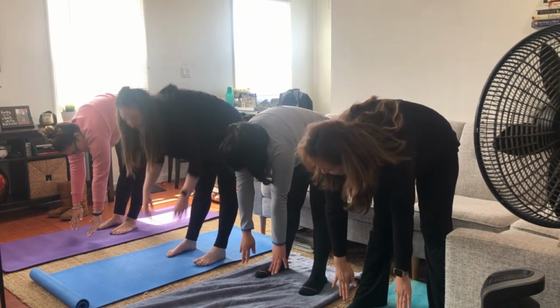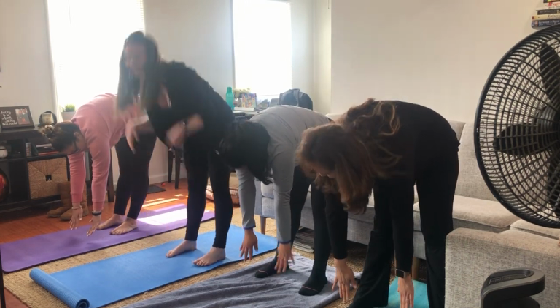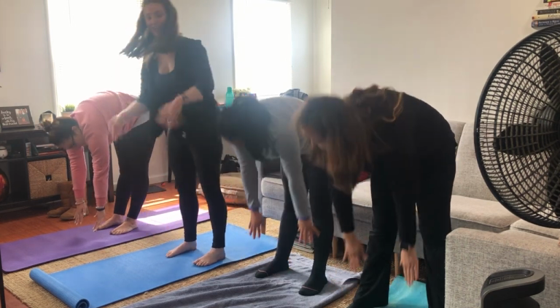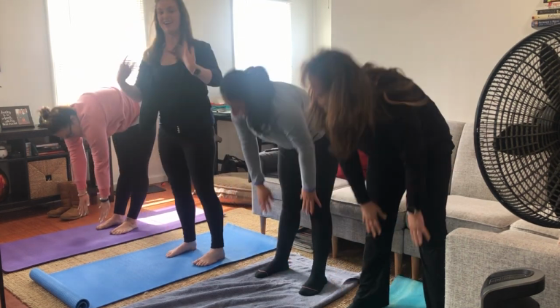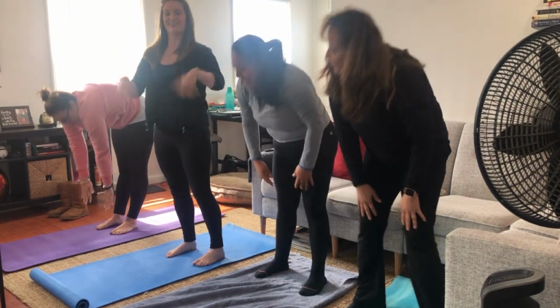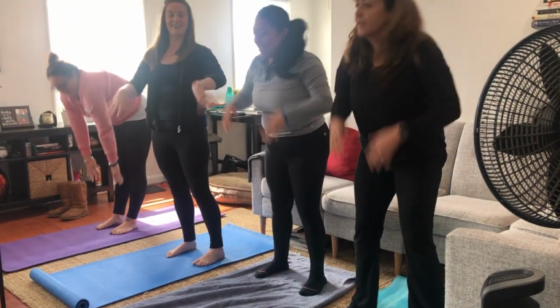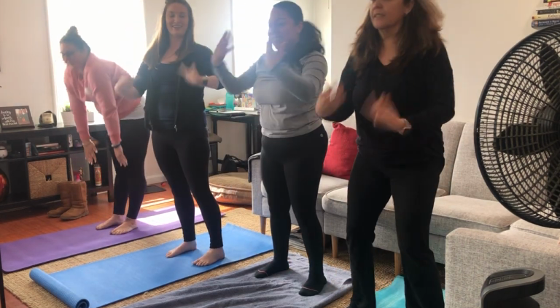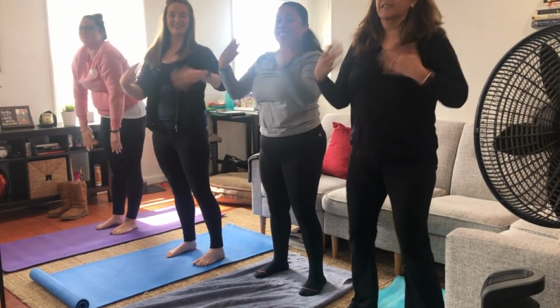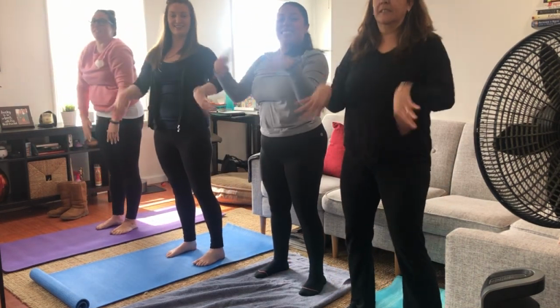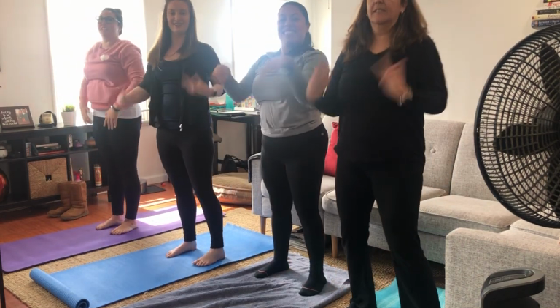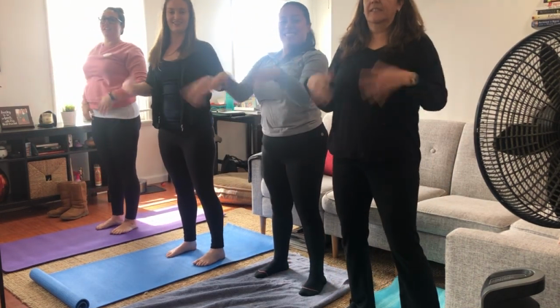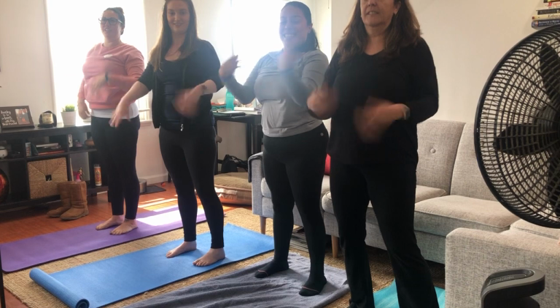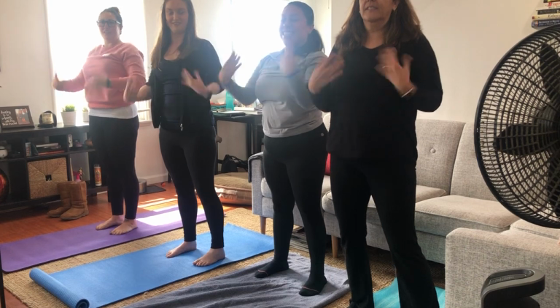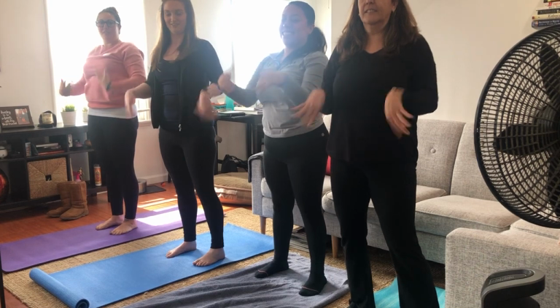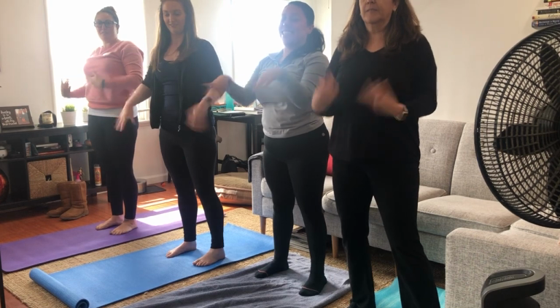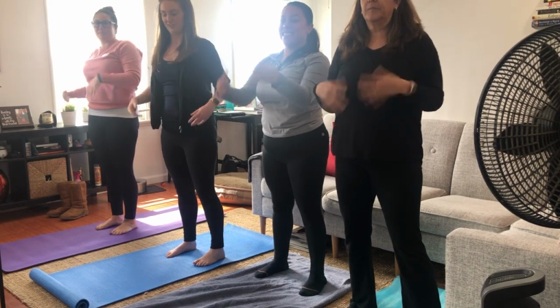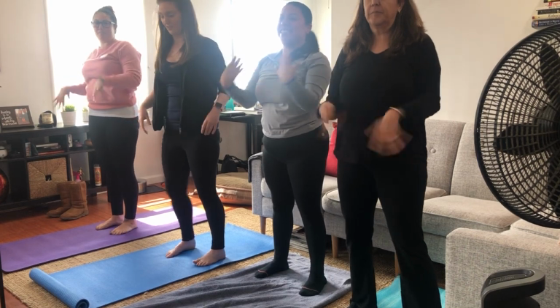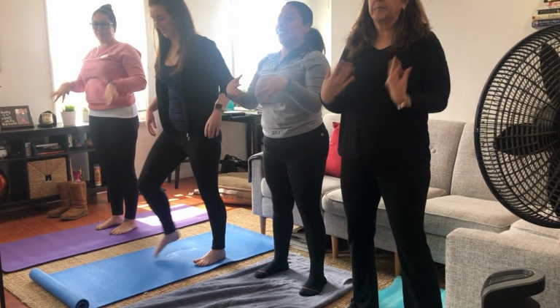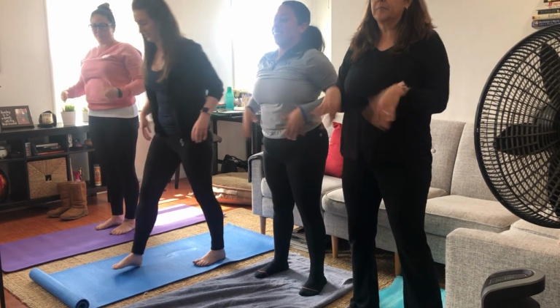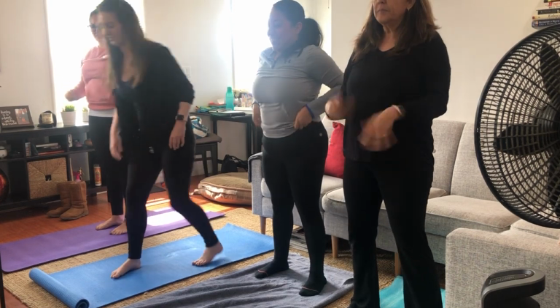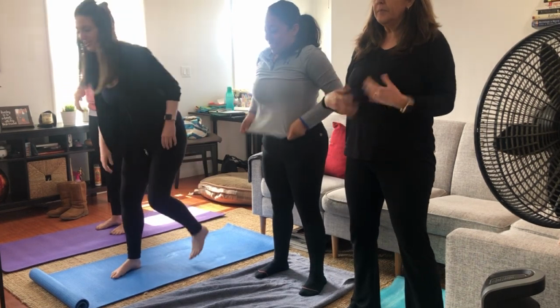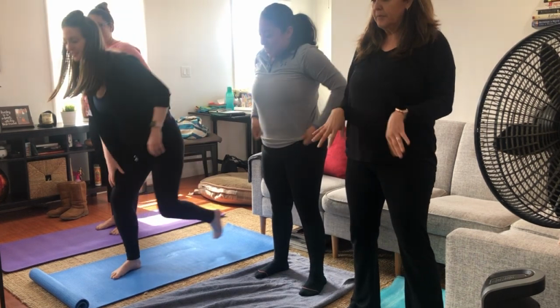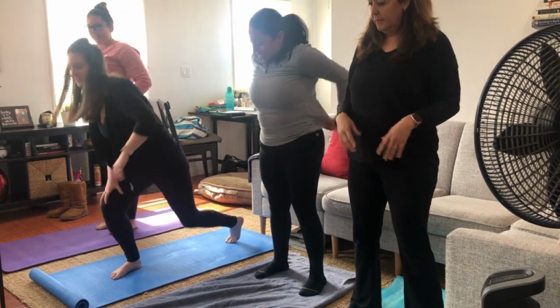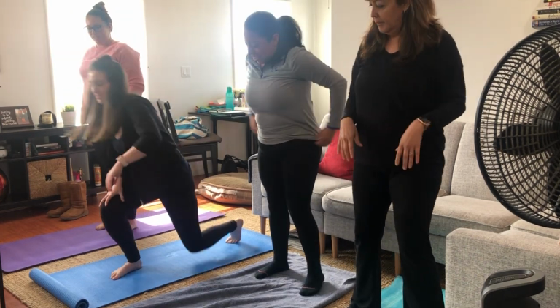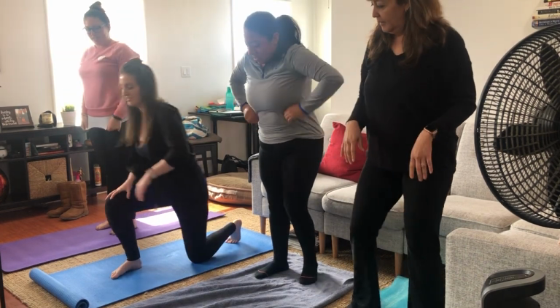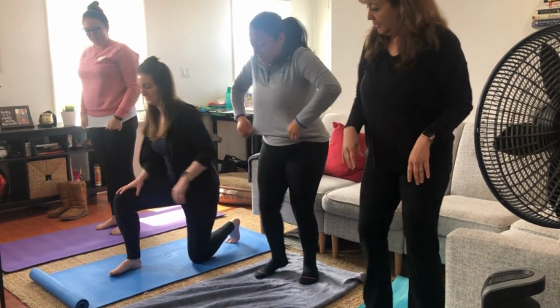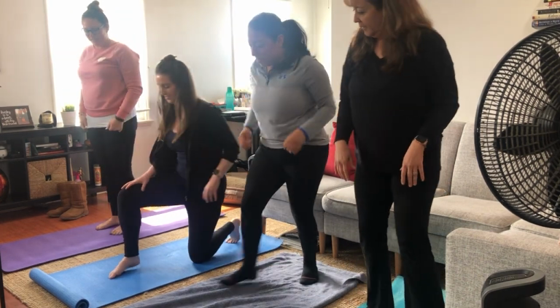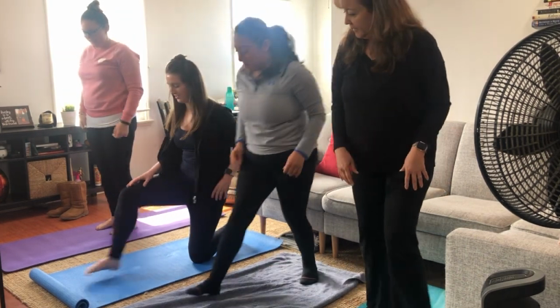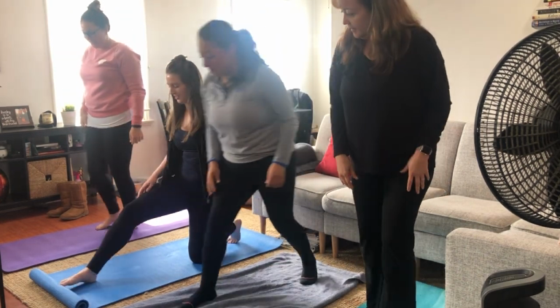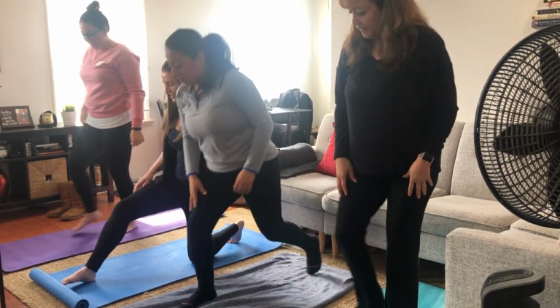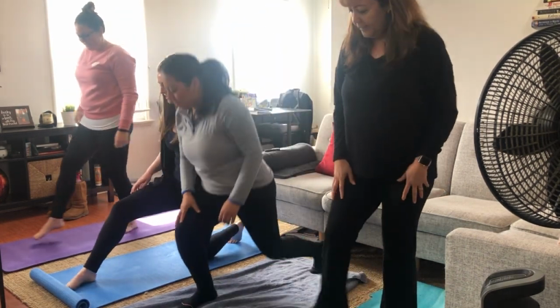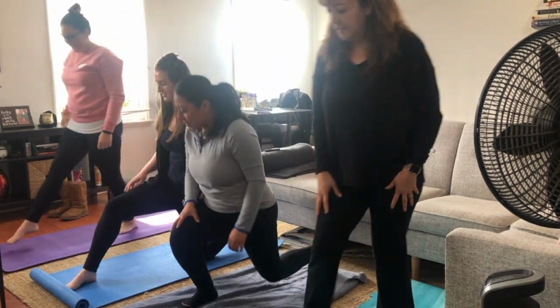Shake out your wrists. Alright, let's lunge. Stretch out your legs.